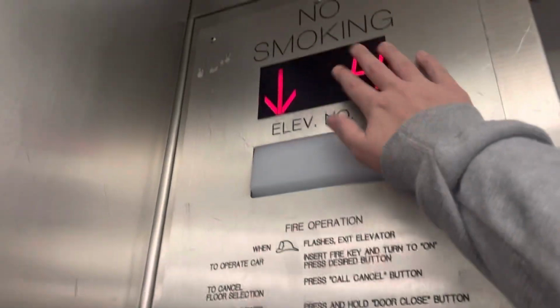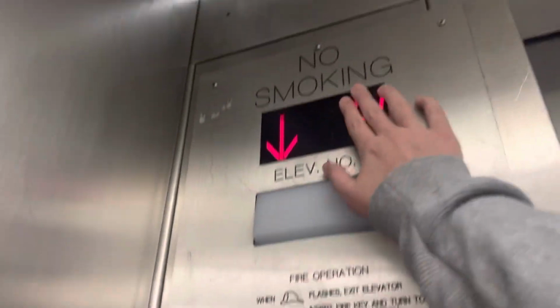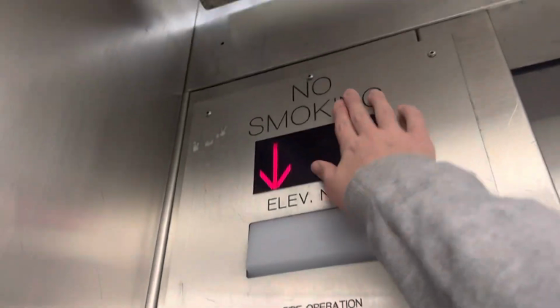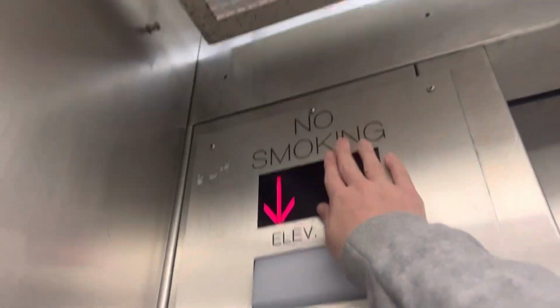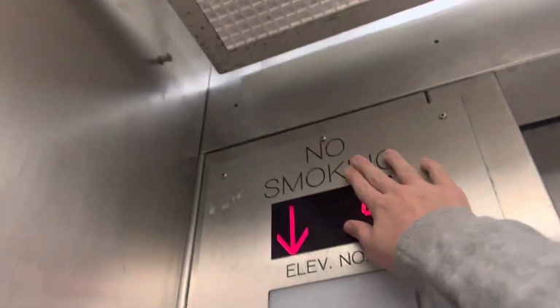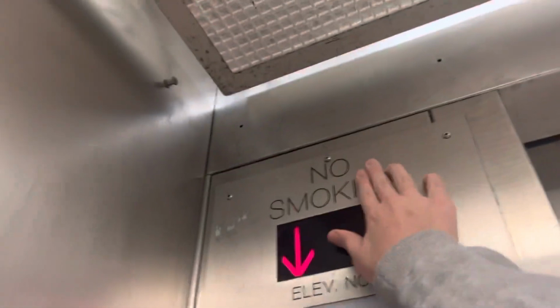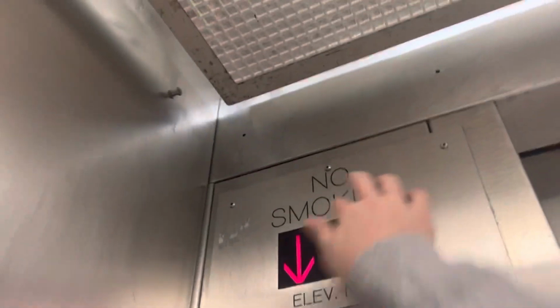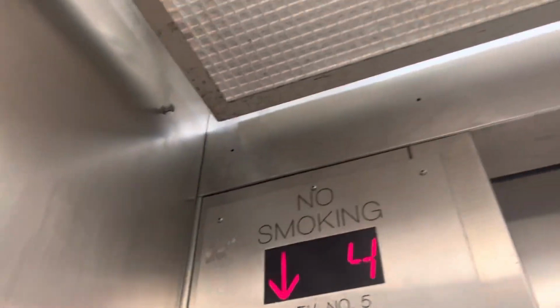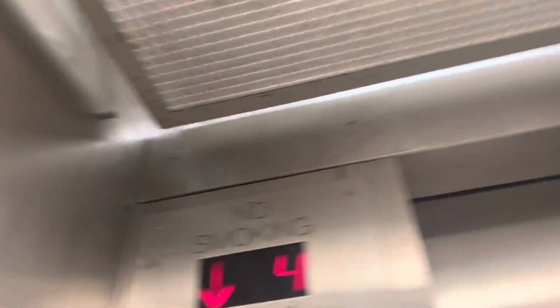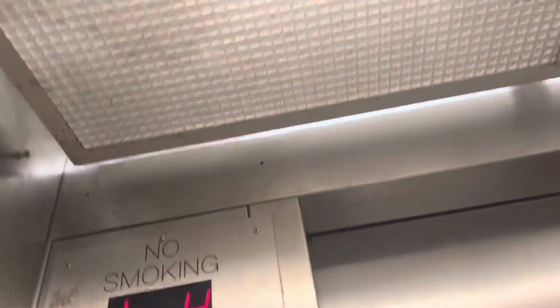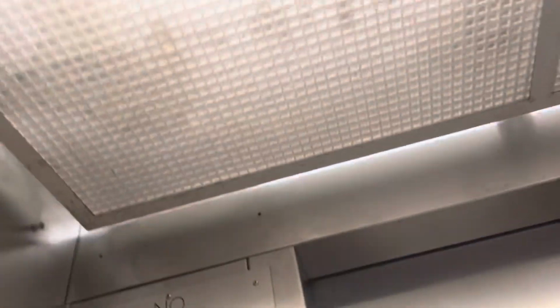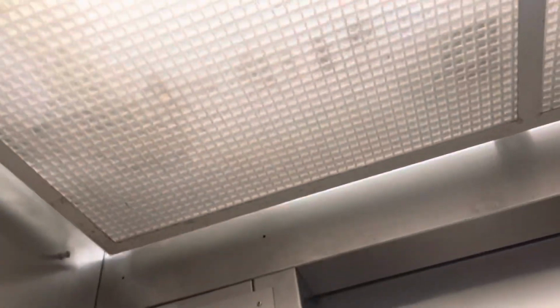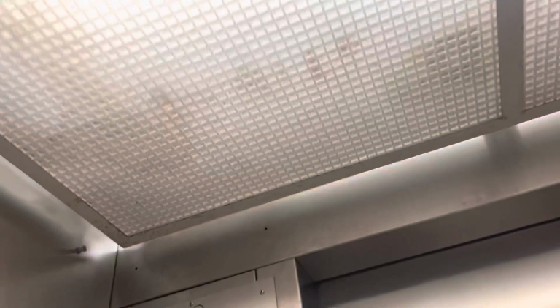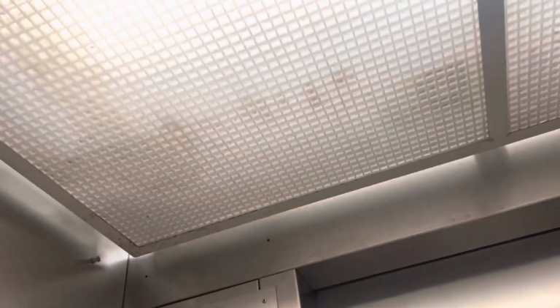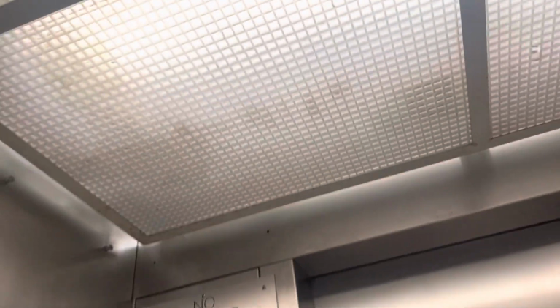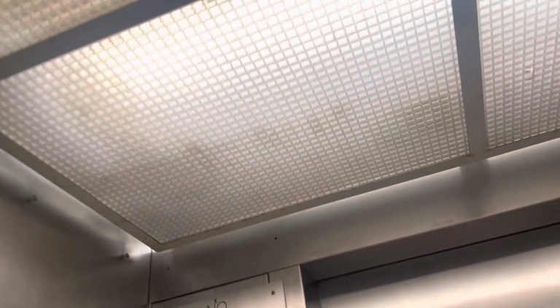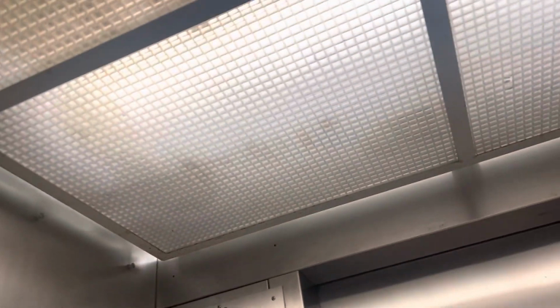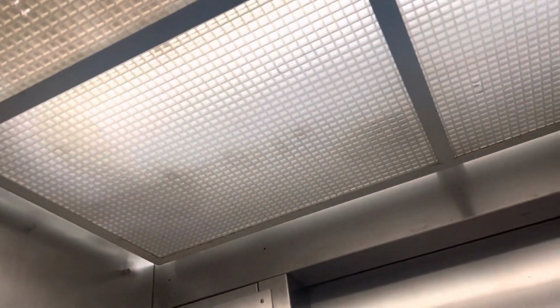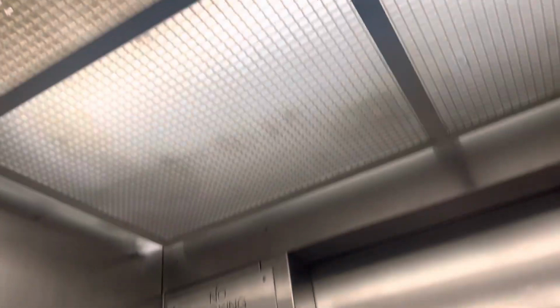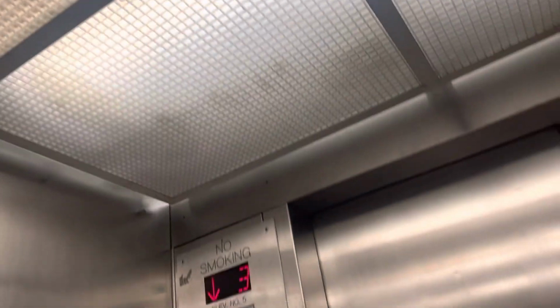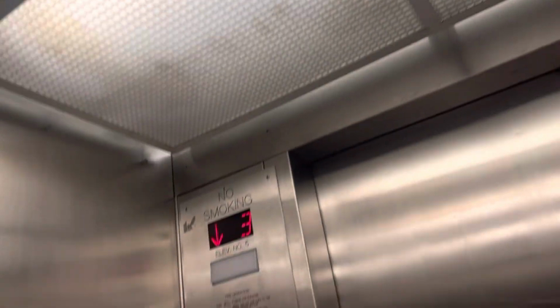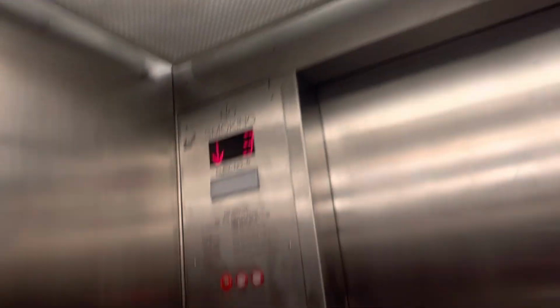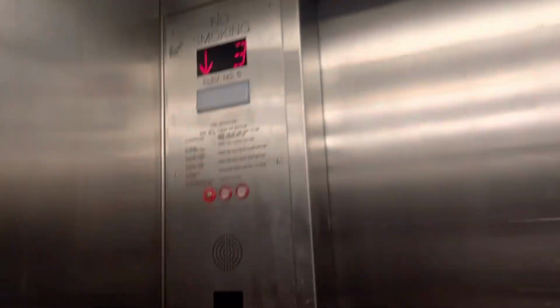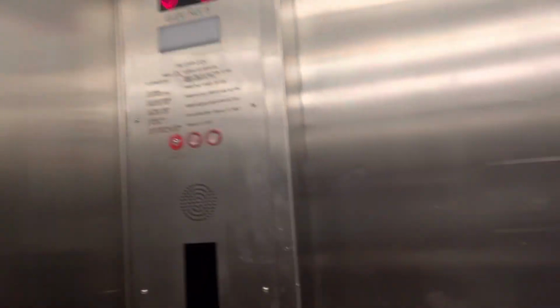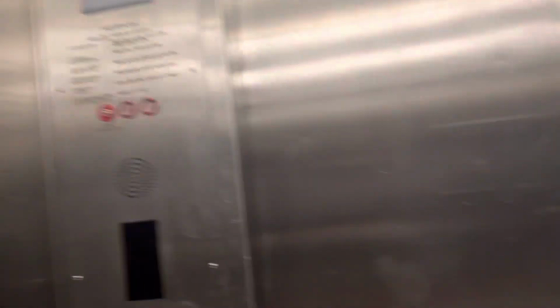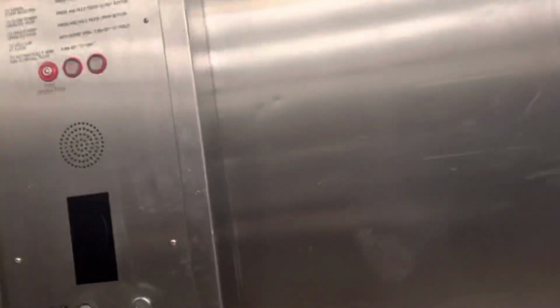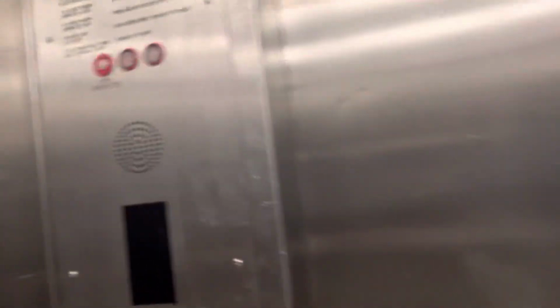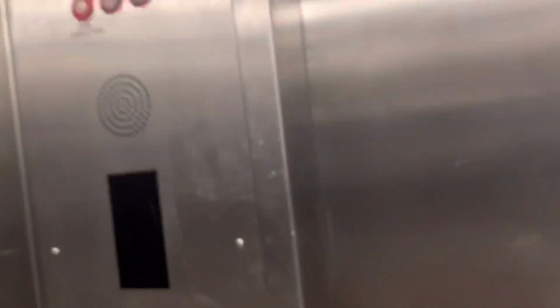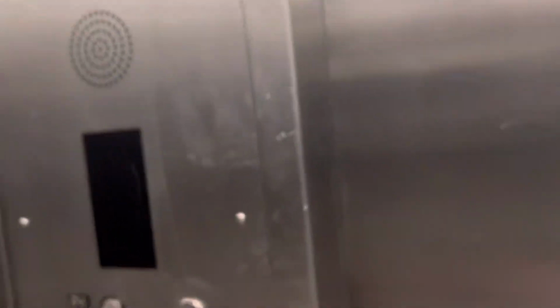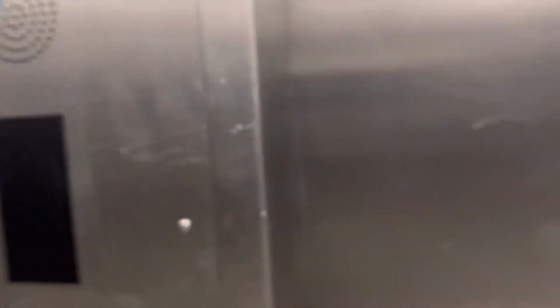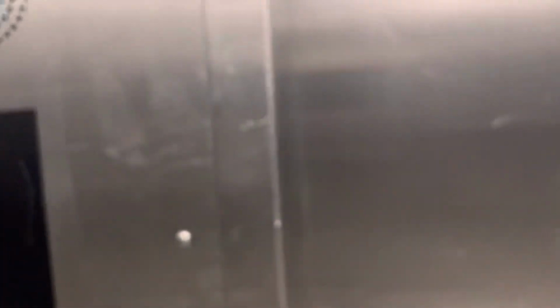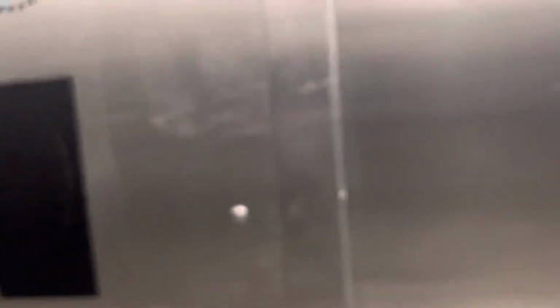Indicator, emergency light. Floor three, going down. Nope, we're going down. Somebody's getting on.